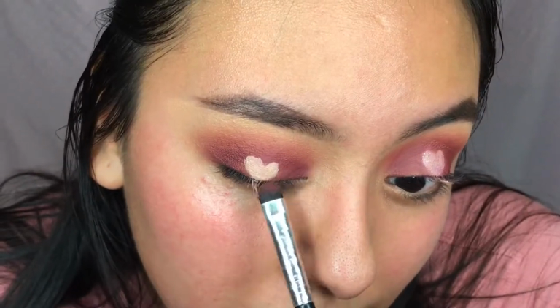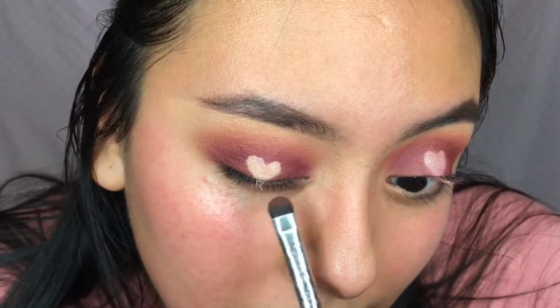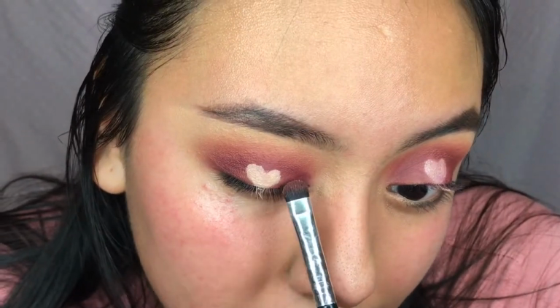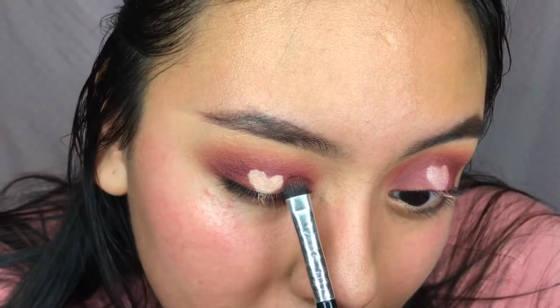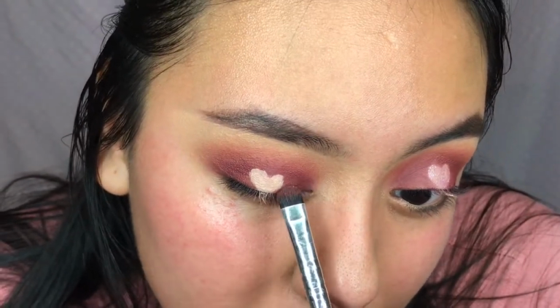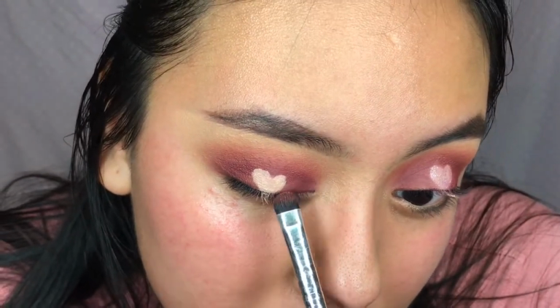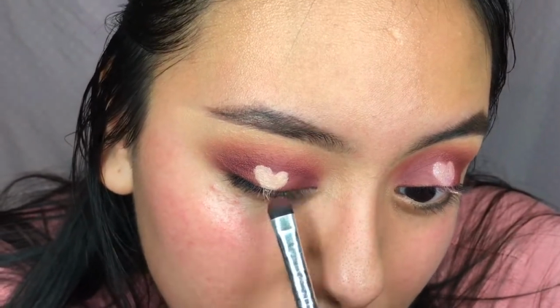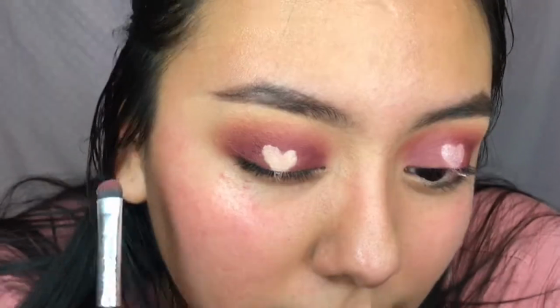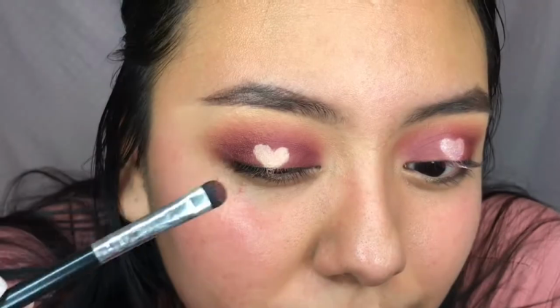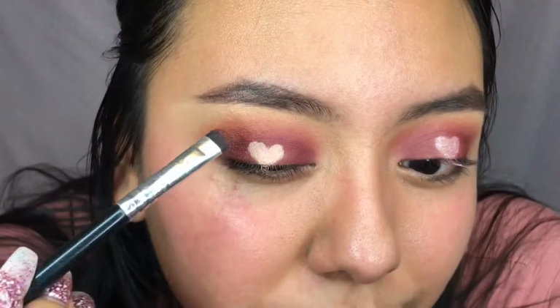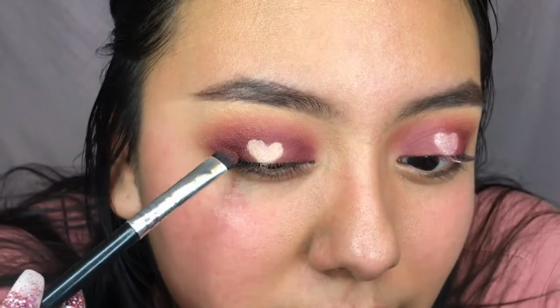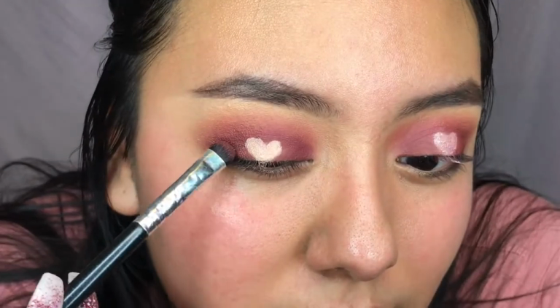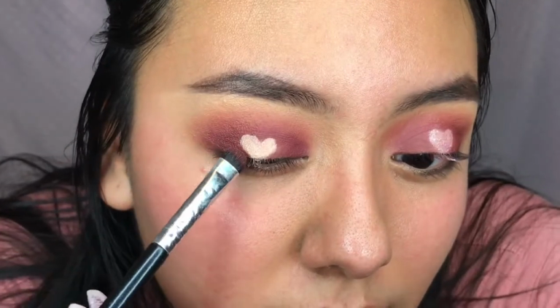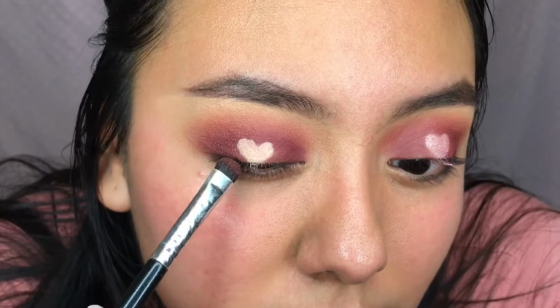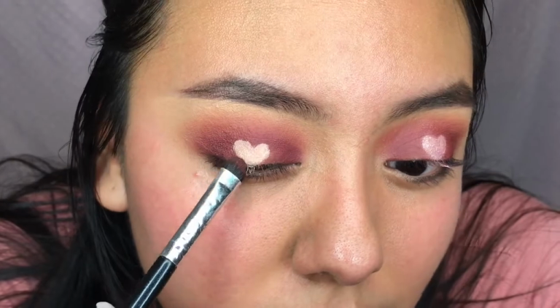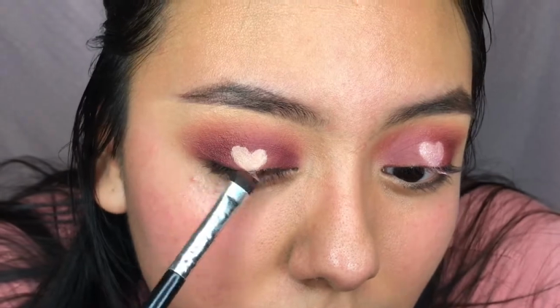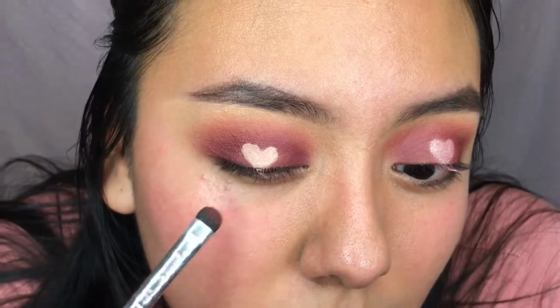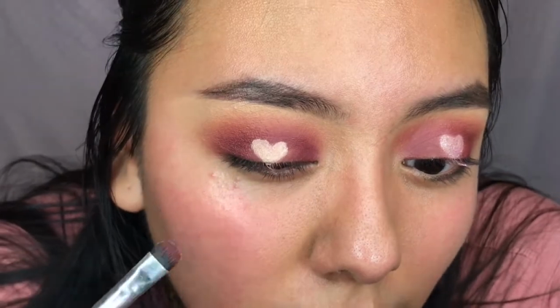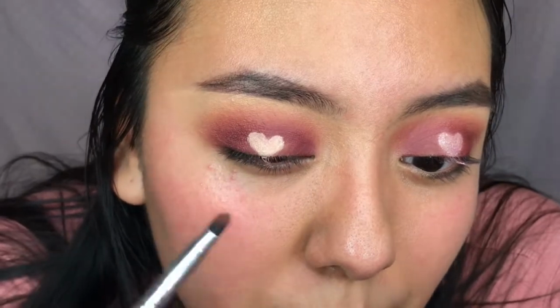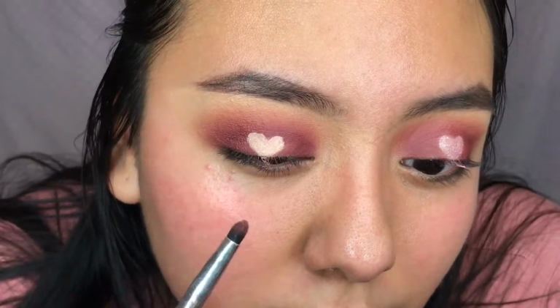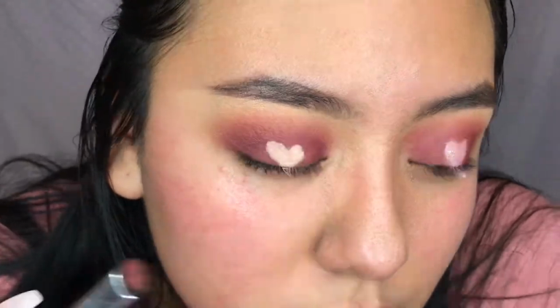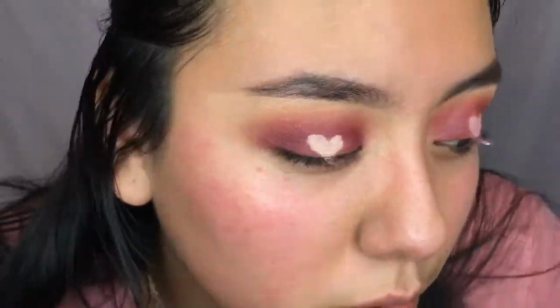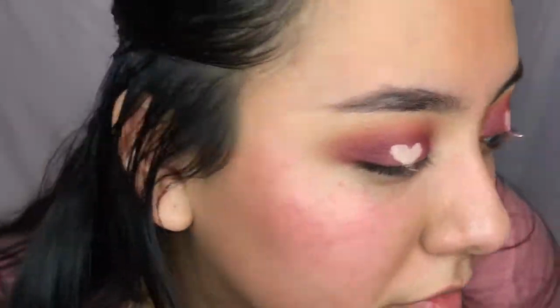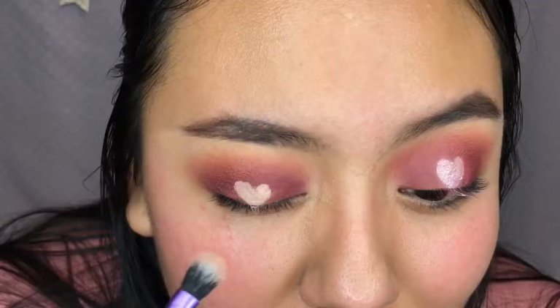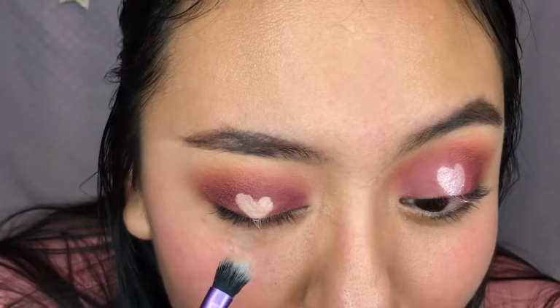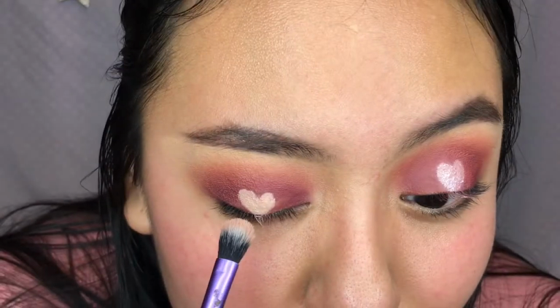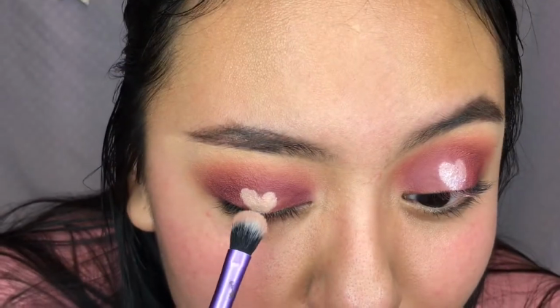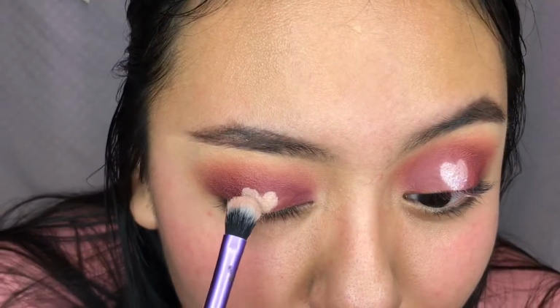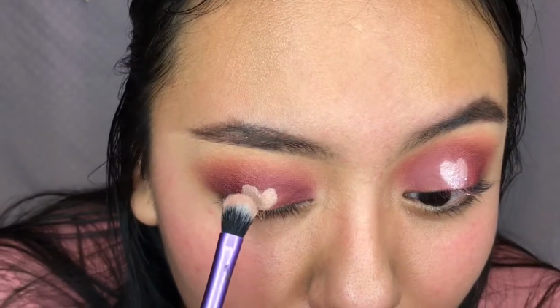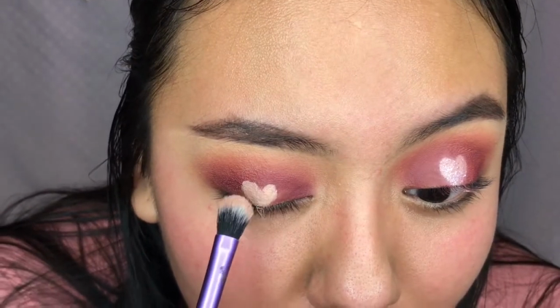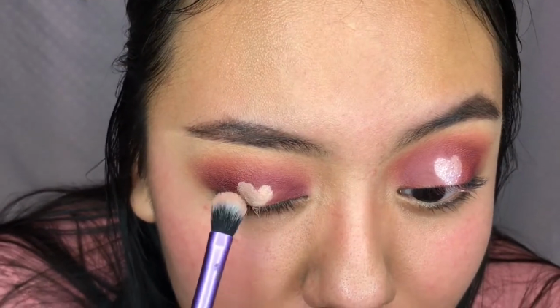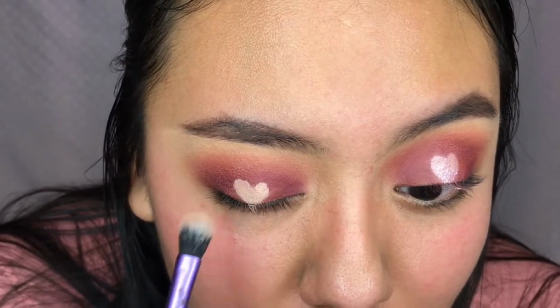Now I finished - like five seconds later, cause I'm an artist or whatever - and just set it with white eyeshadow.